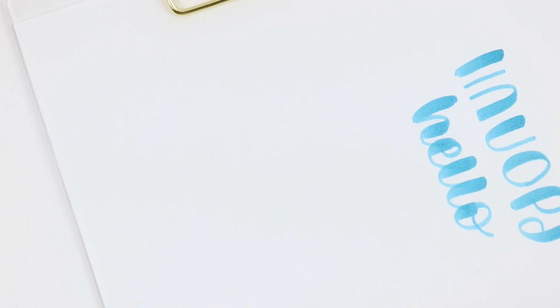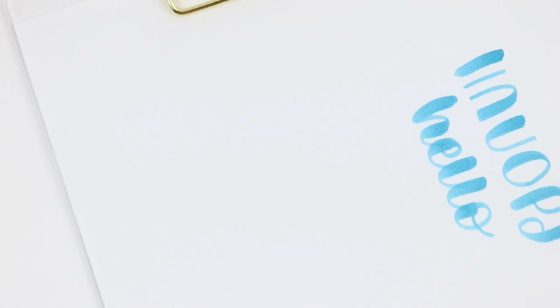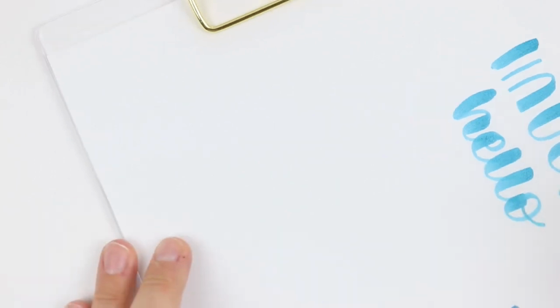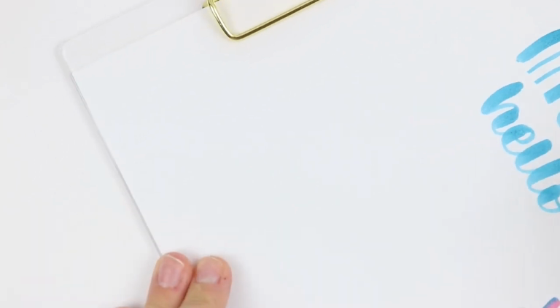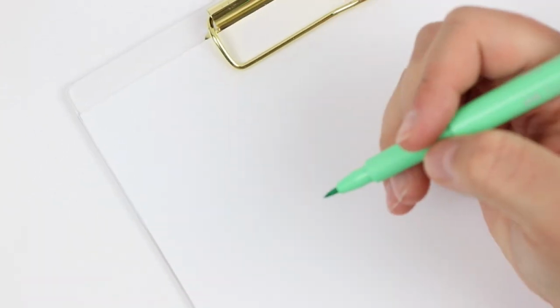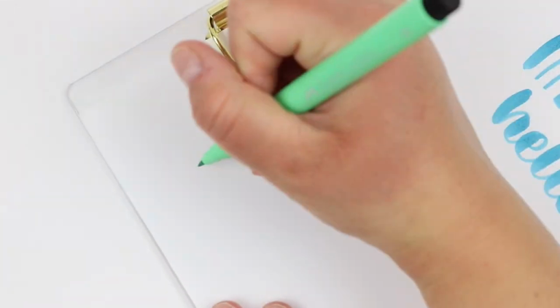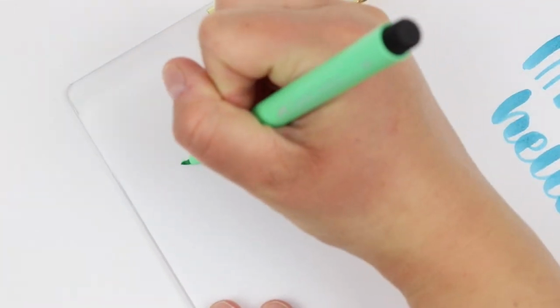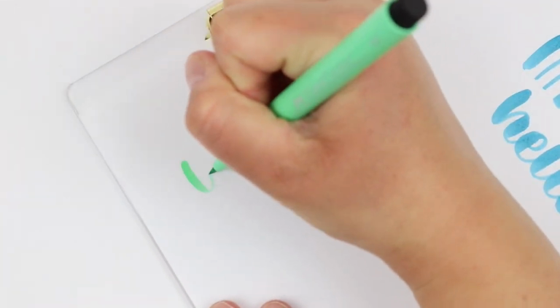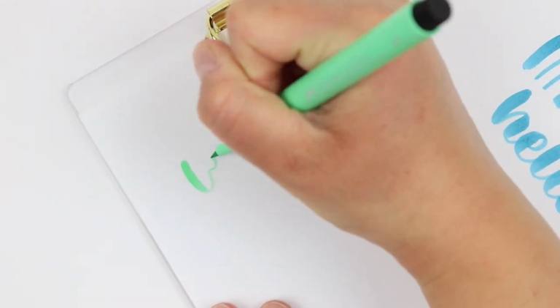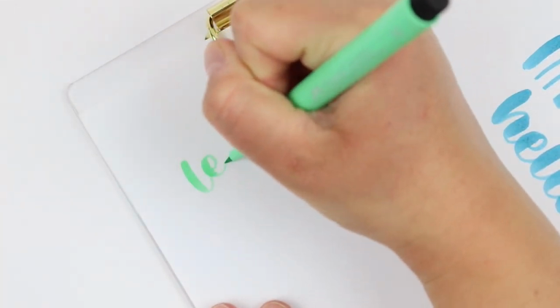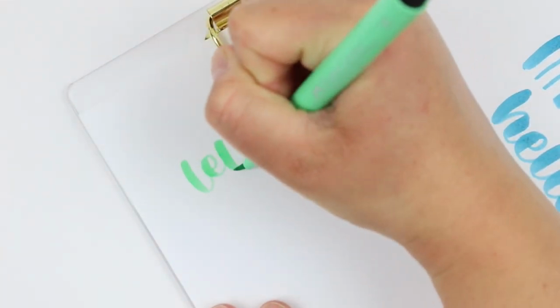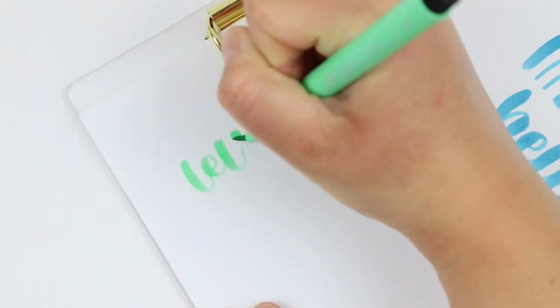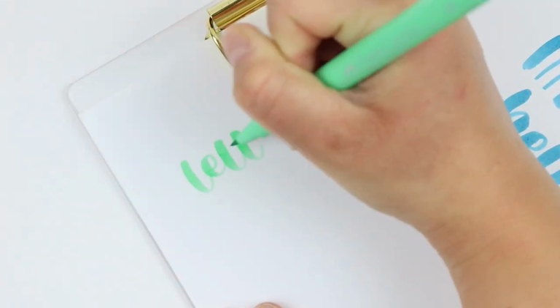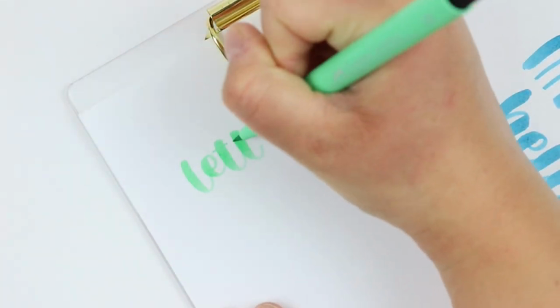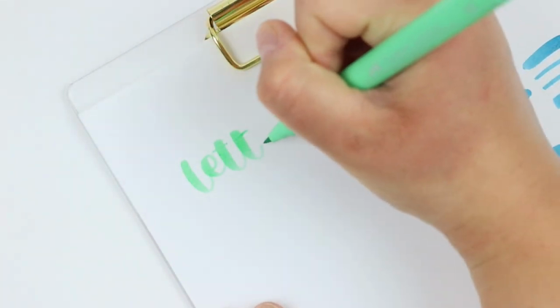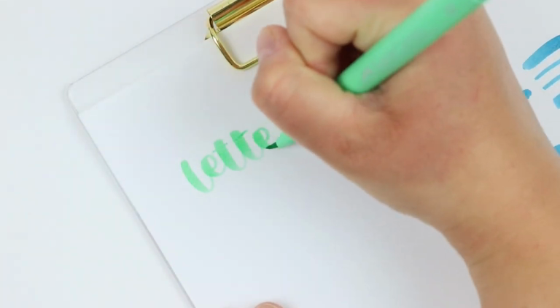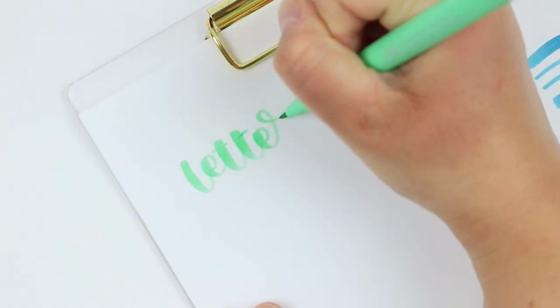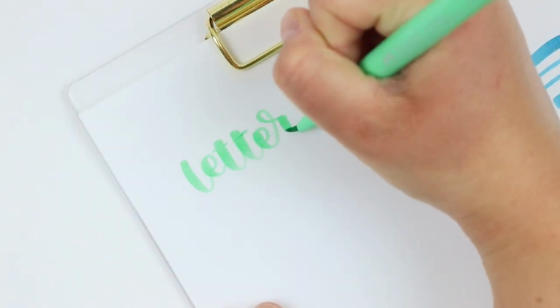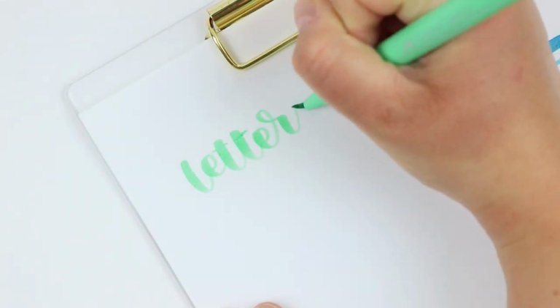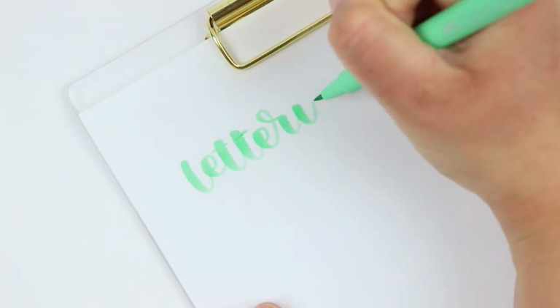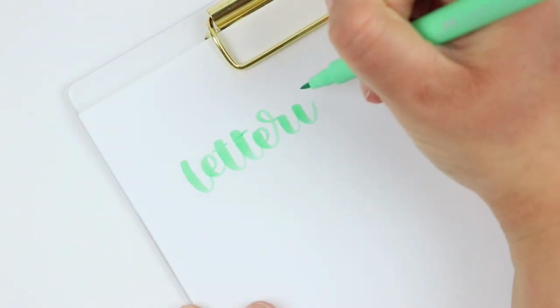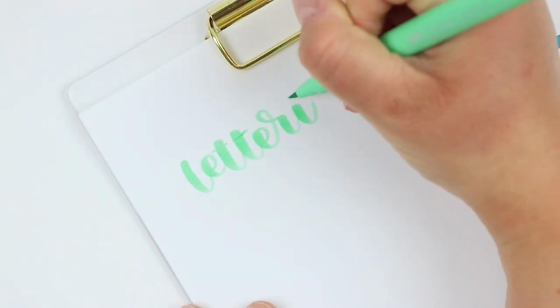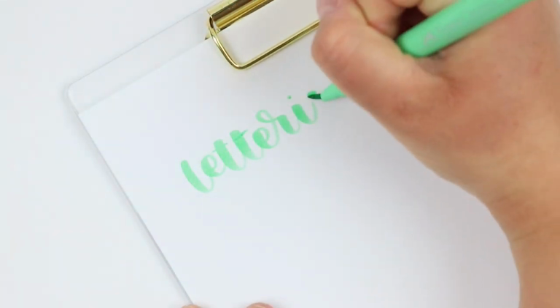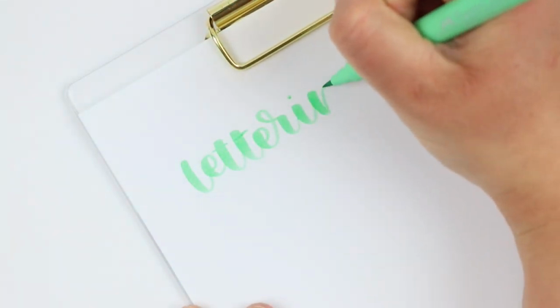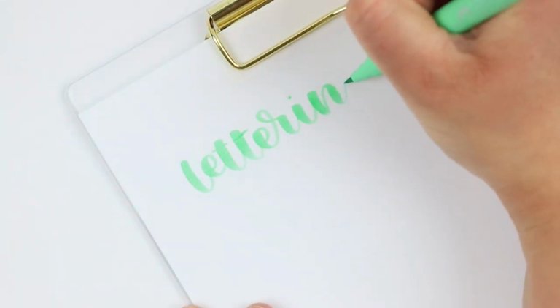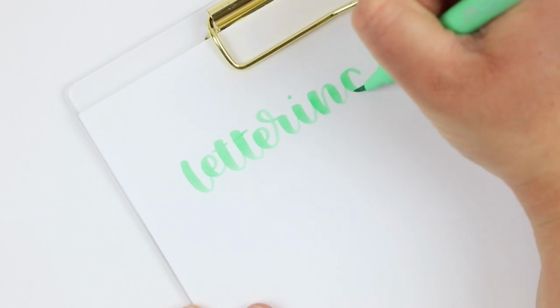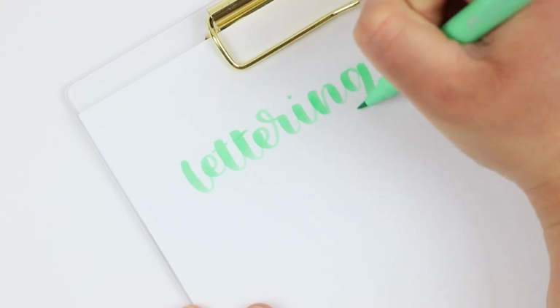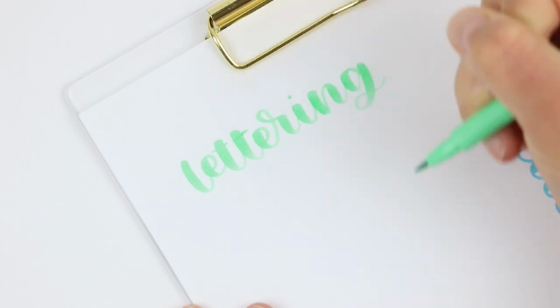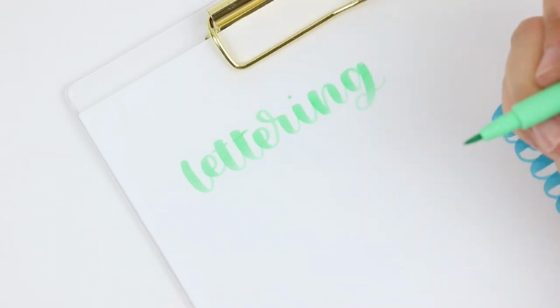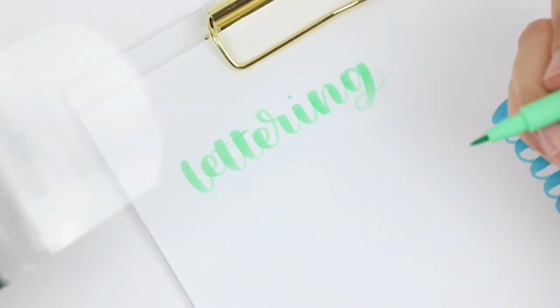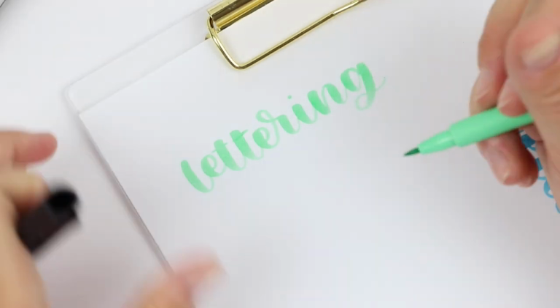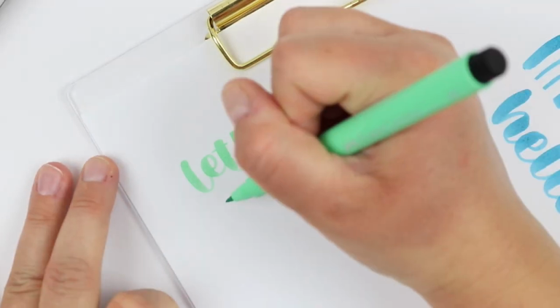I also had a newer pack of these that I wanted to show you lettering with, because sometimes lettering with a newer brush pen looks a bit different than with an older one.